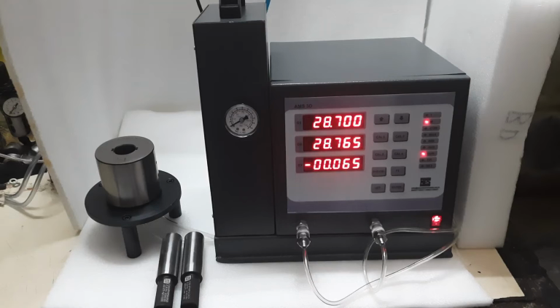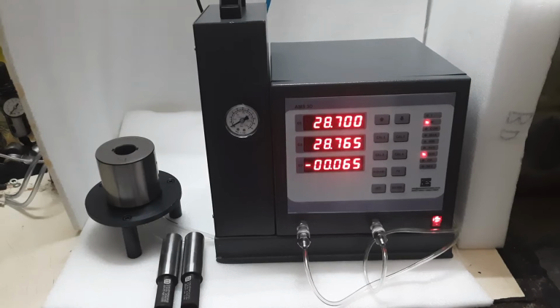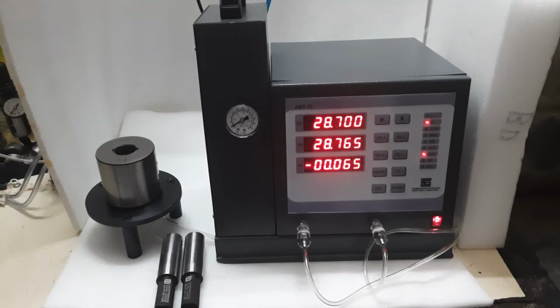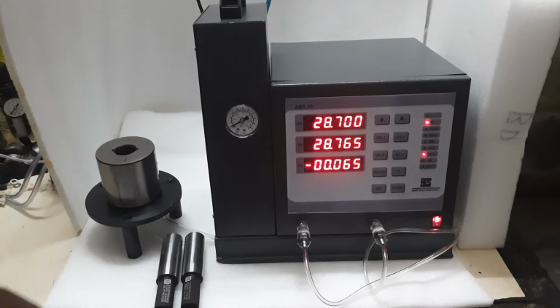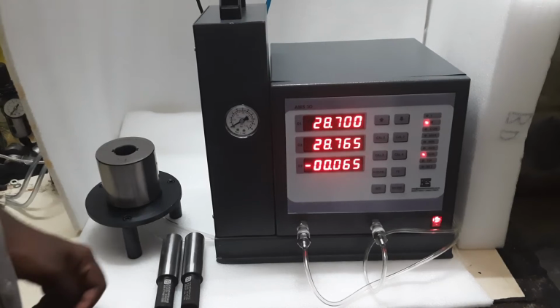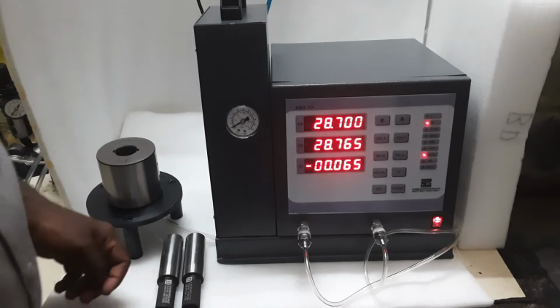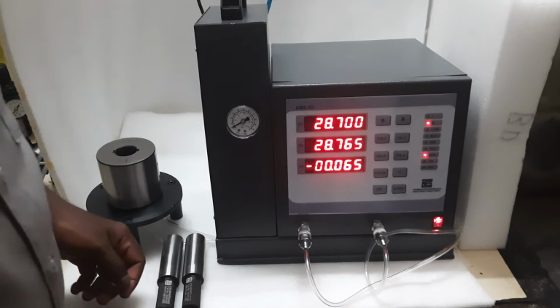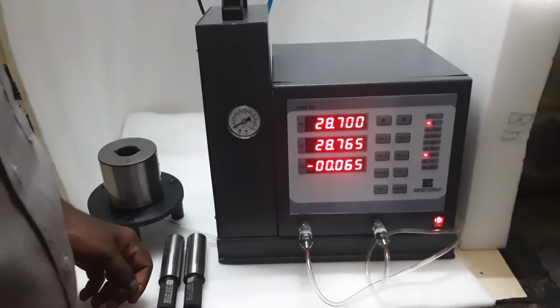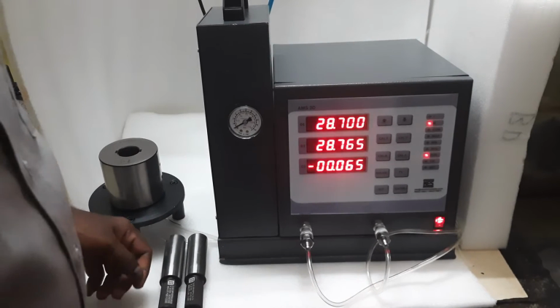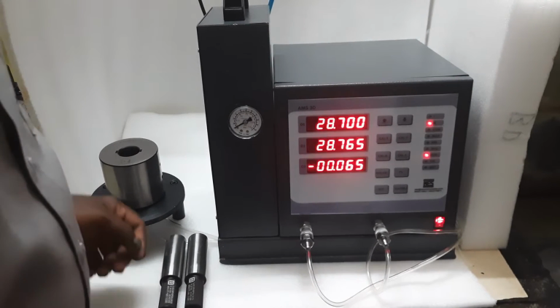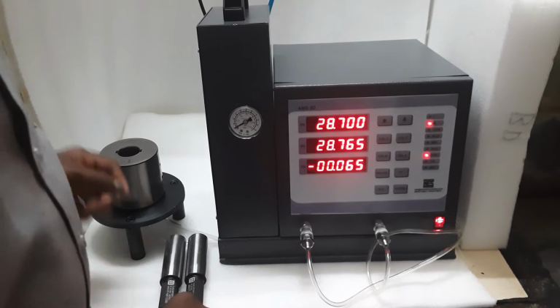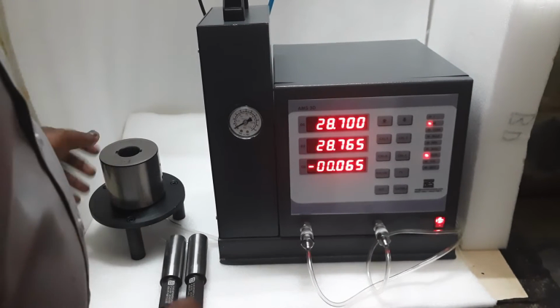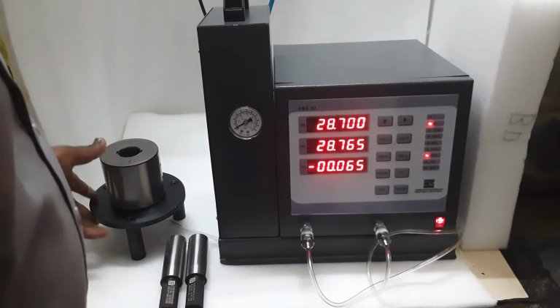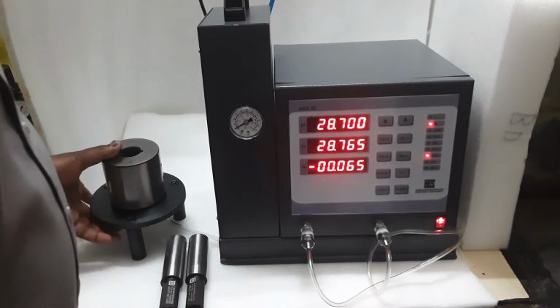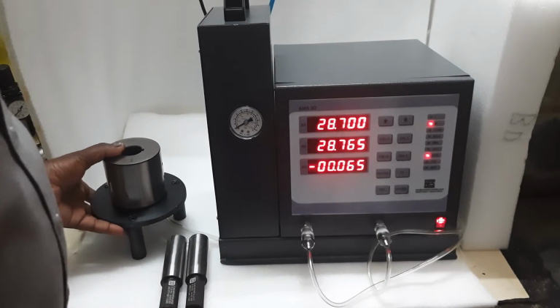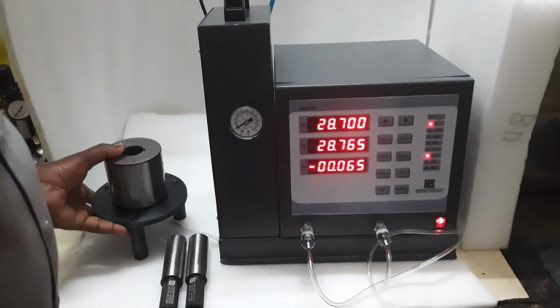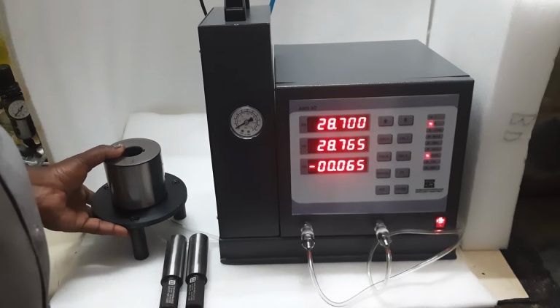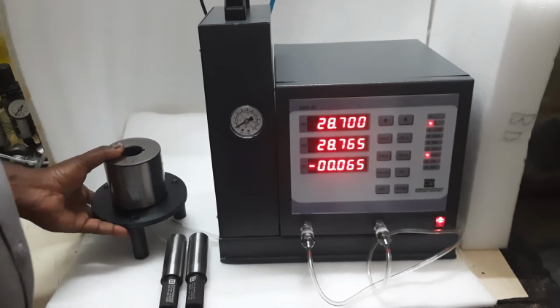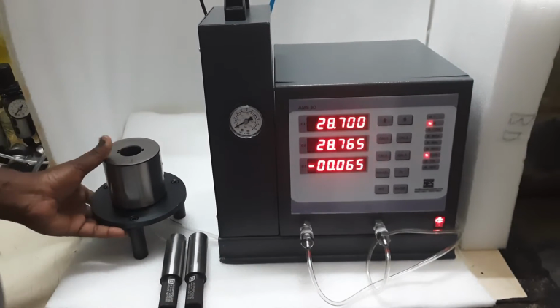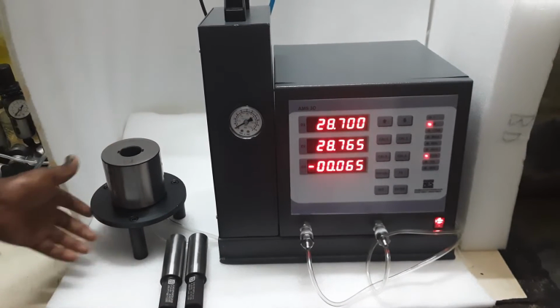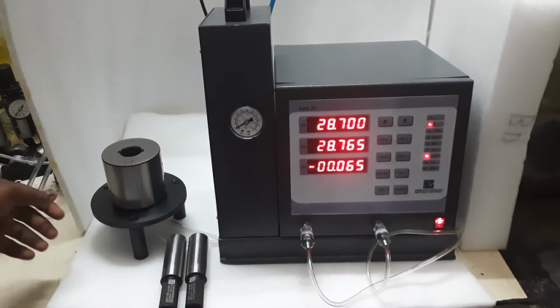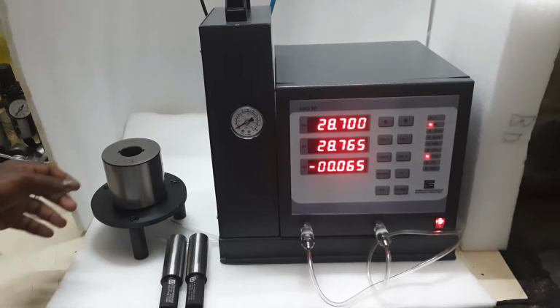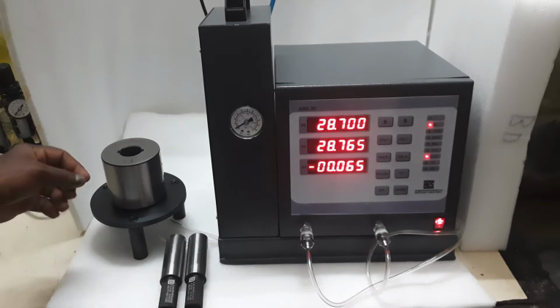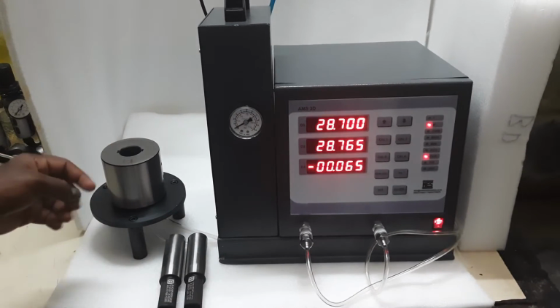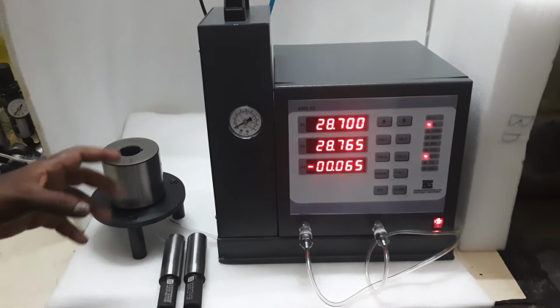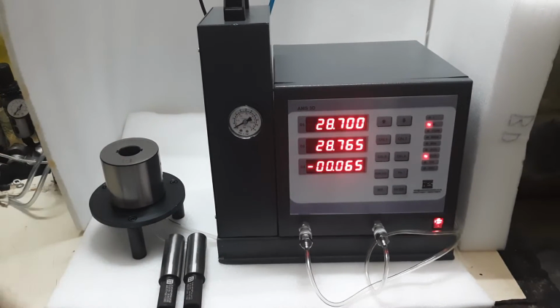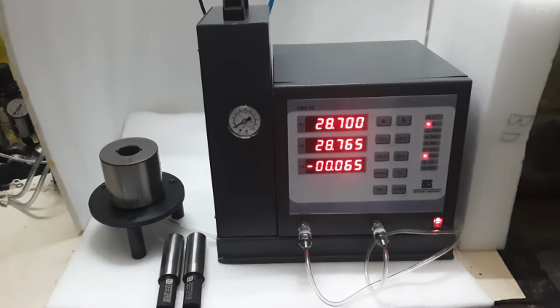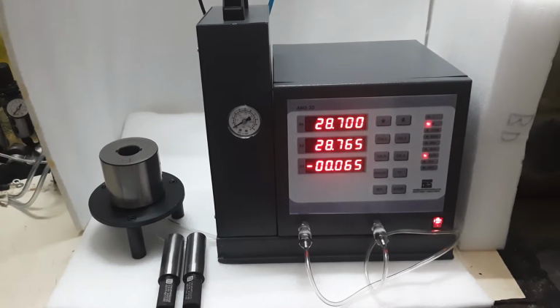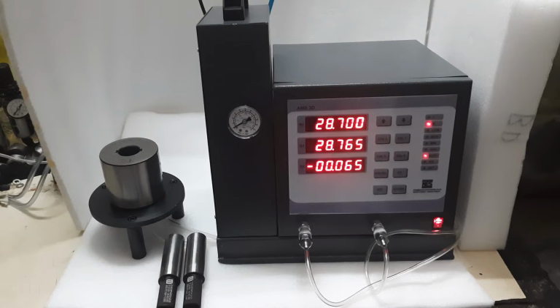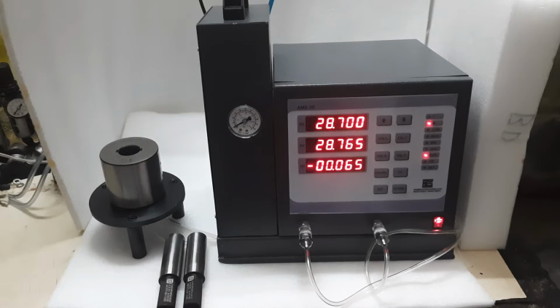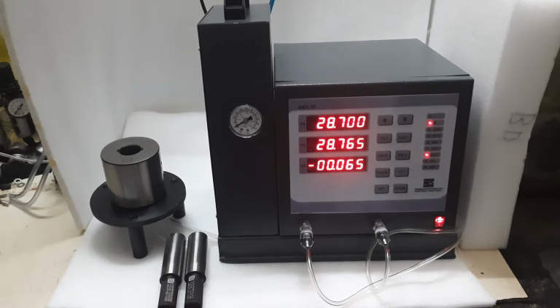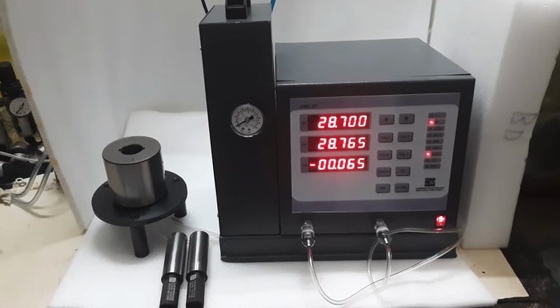Welcome to MES. Today we are going to see about 2-level air gauging.